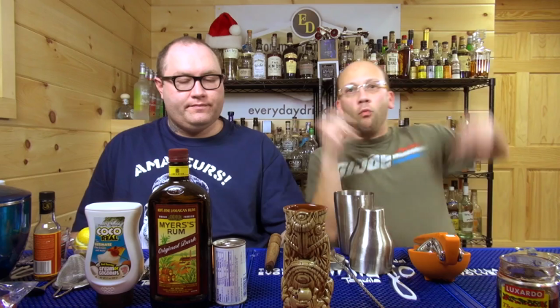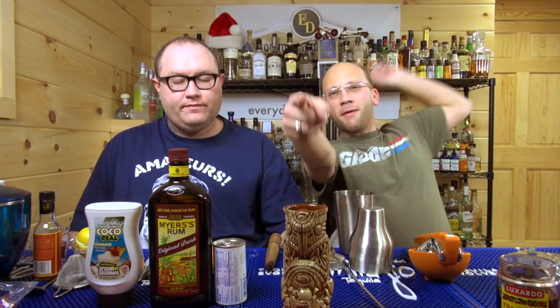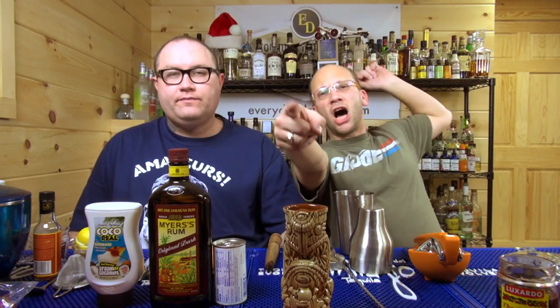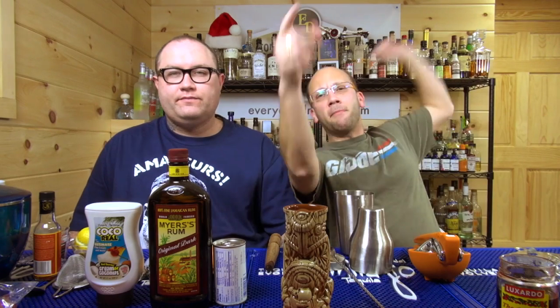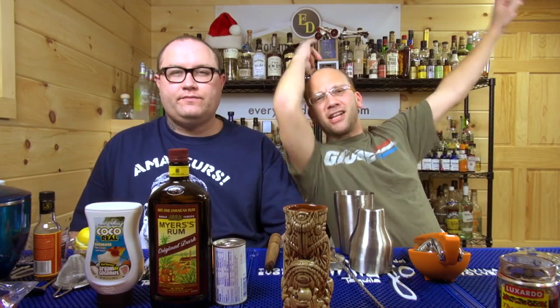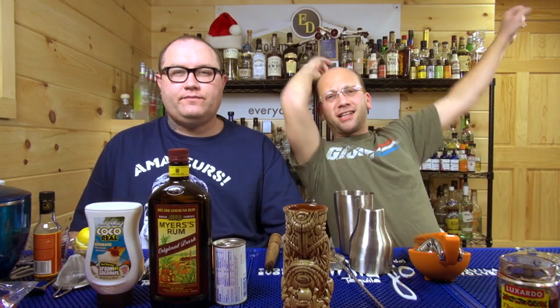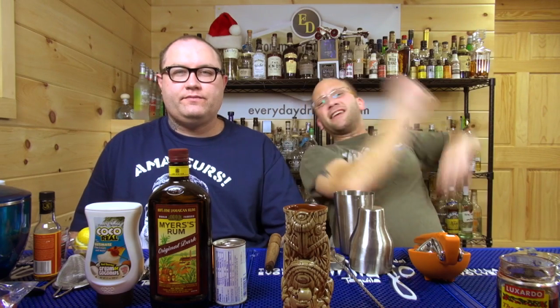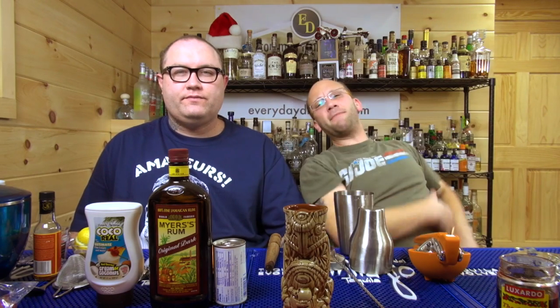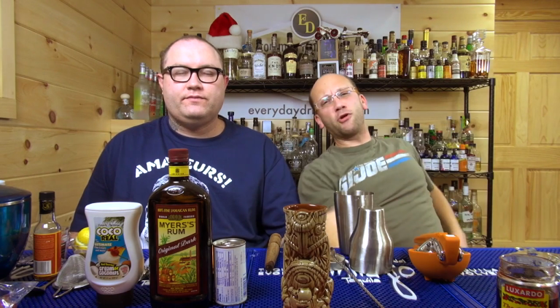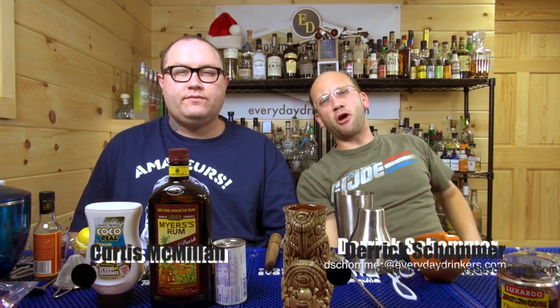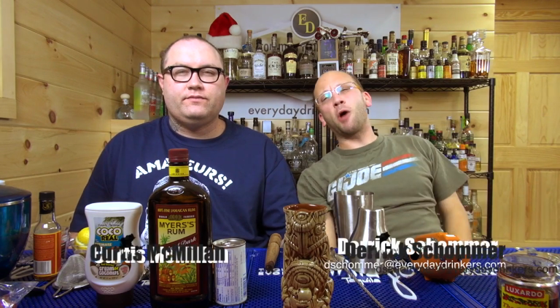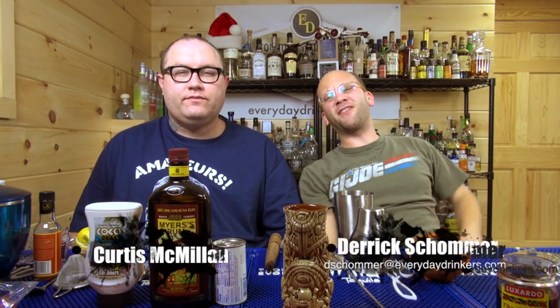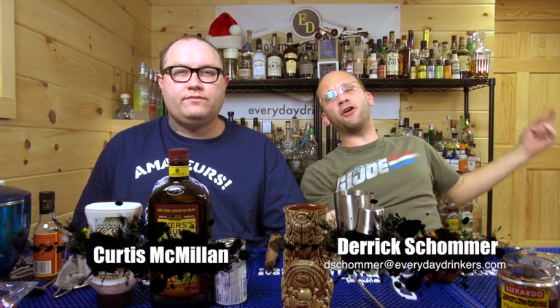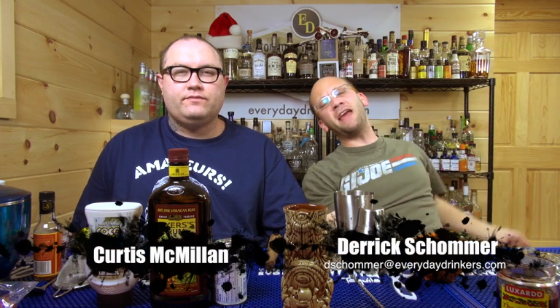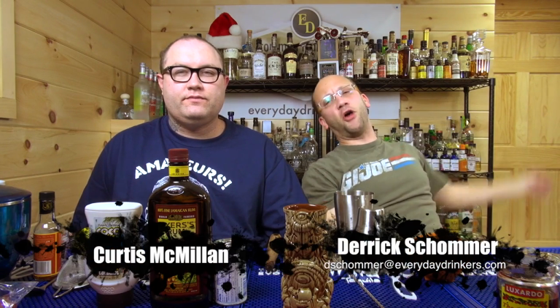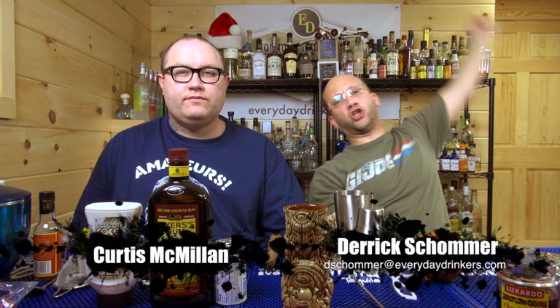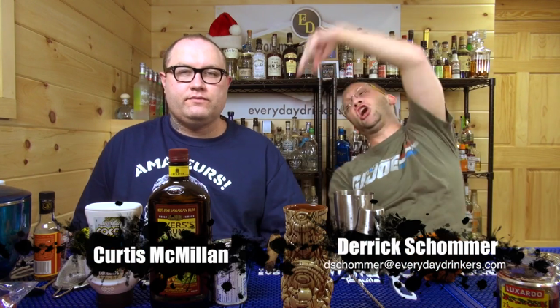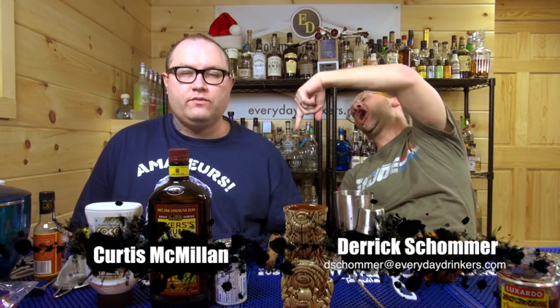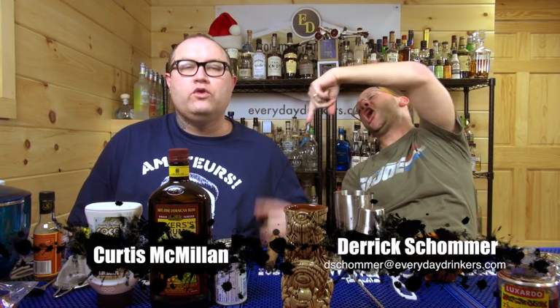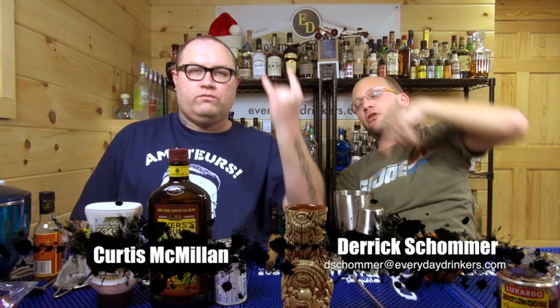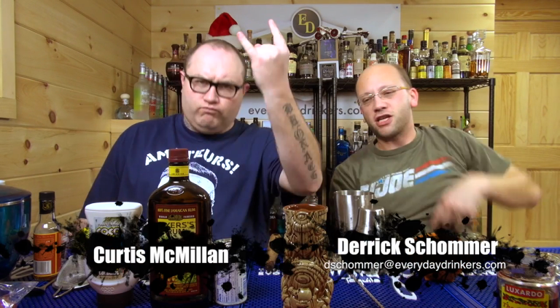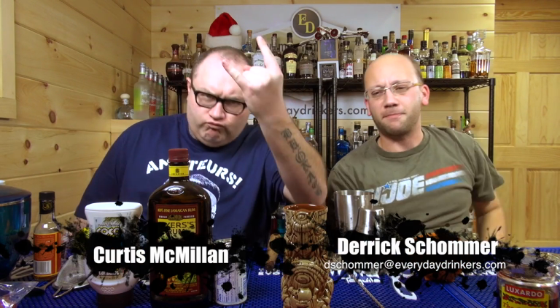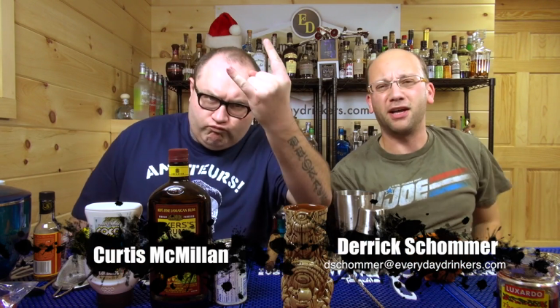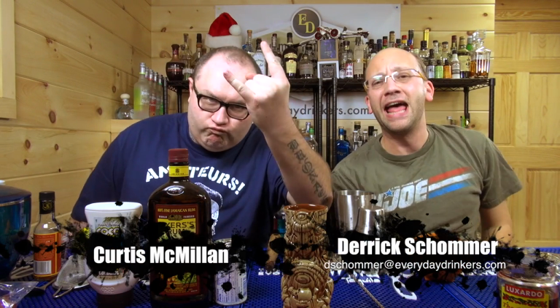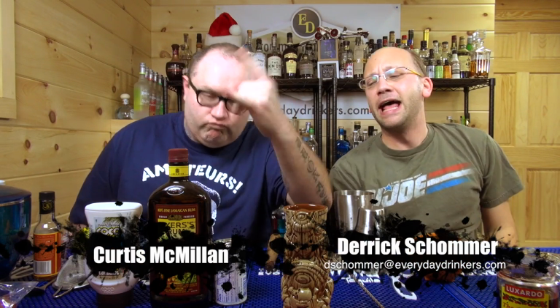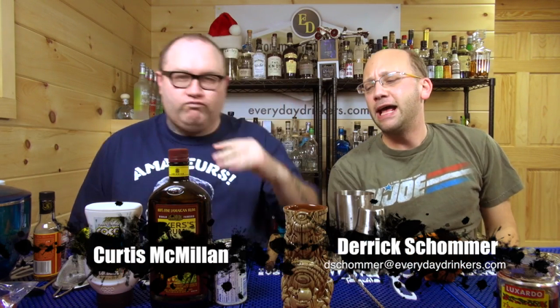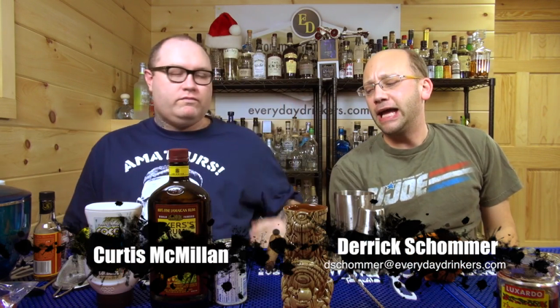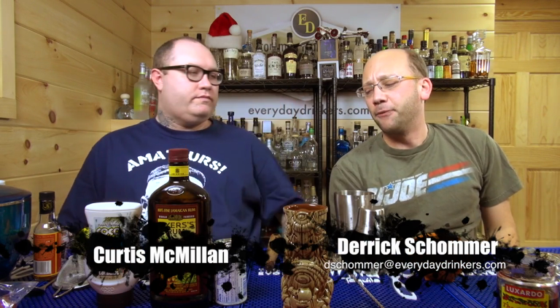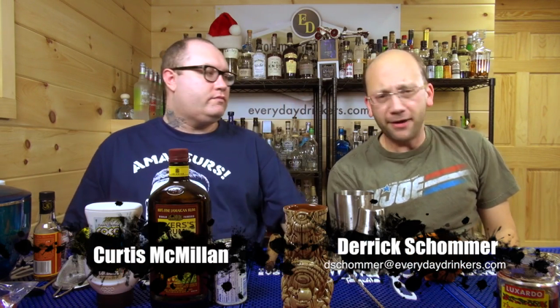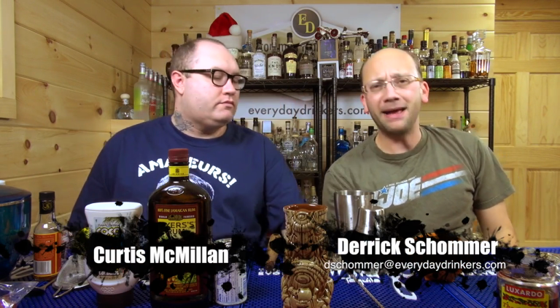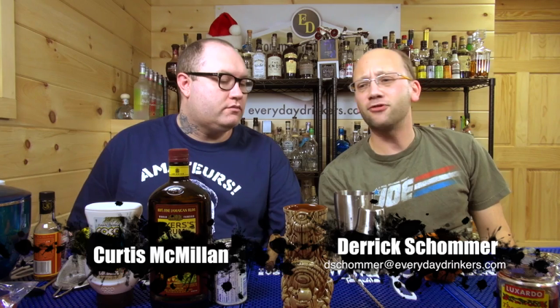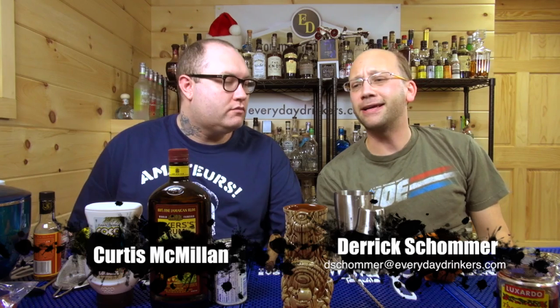Welcome to Common Man Cocktails! I'm your host Derek Showman, and with me is The Curd, Curtis McMillan. We're going to make a drink.